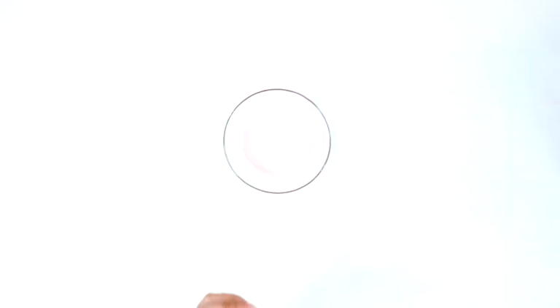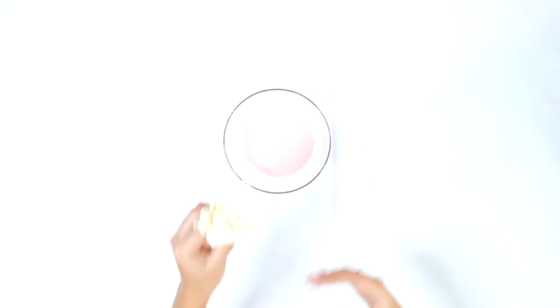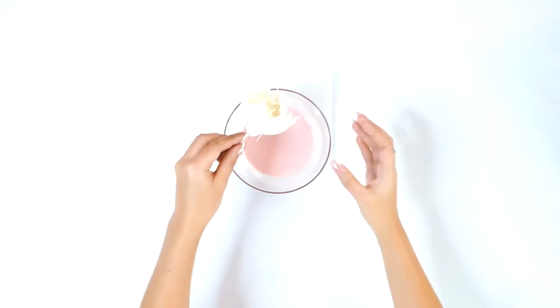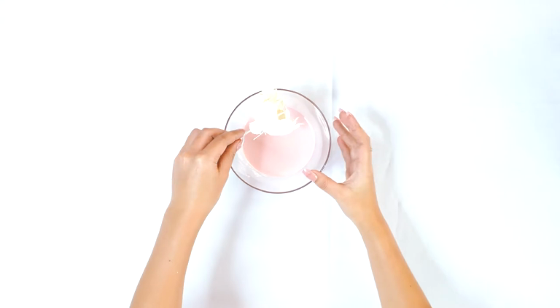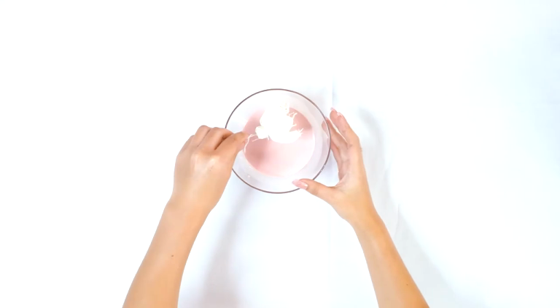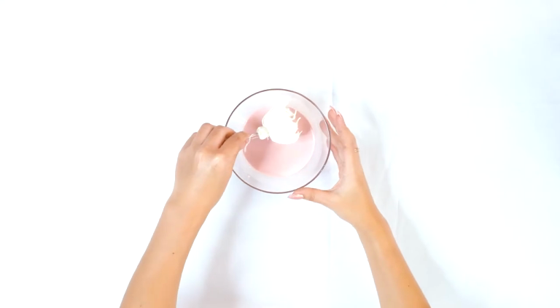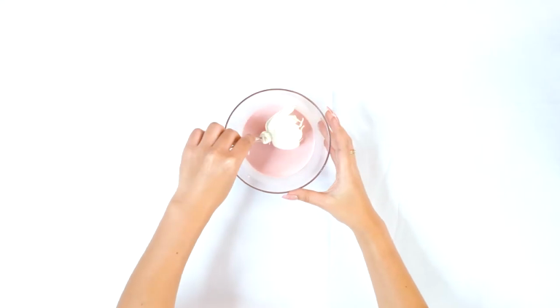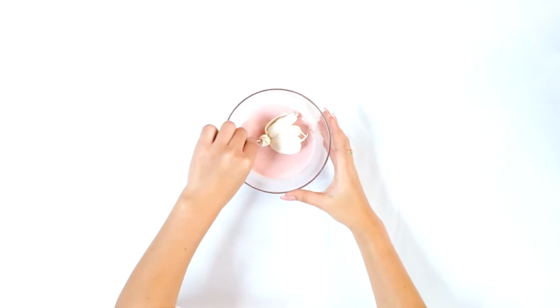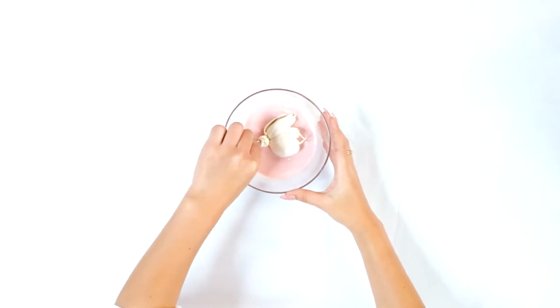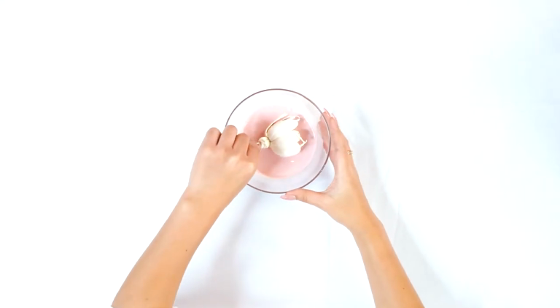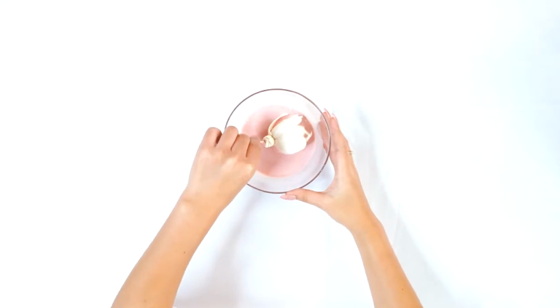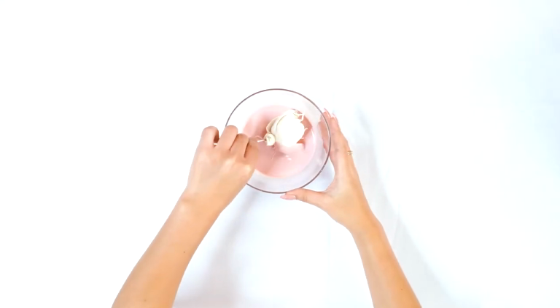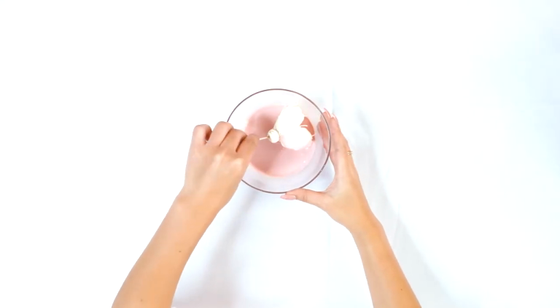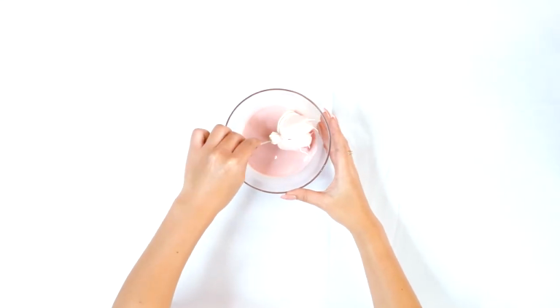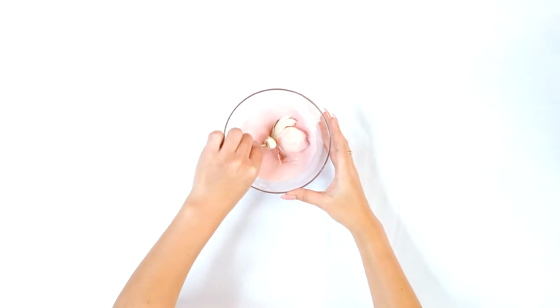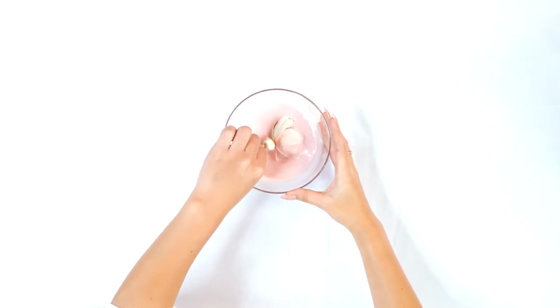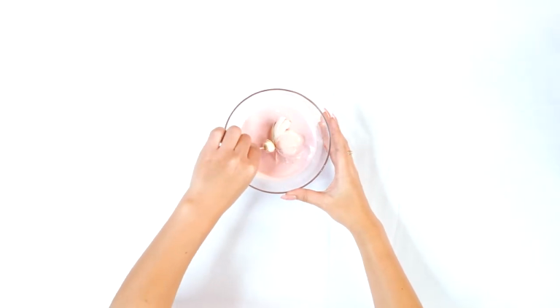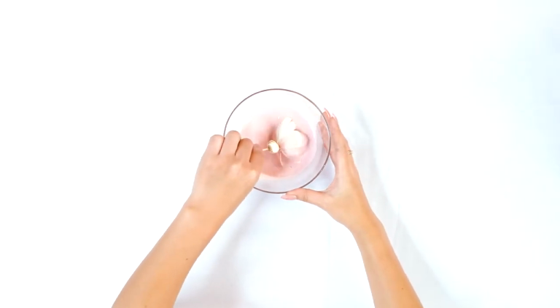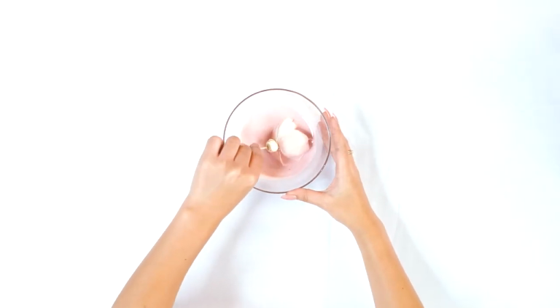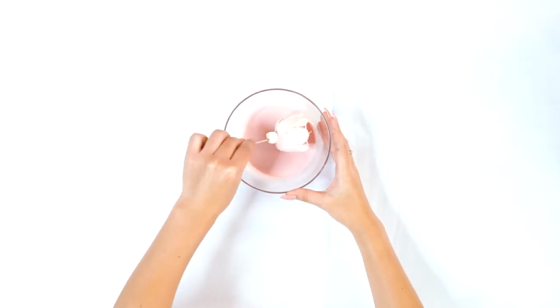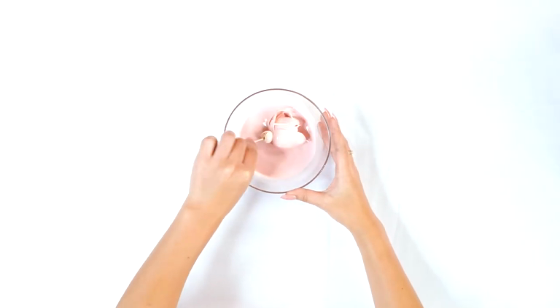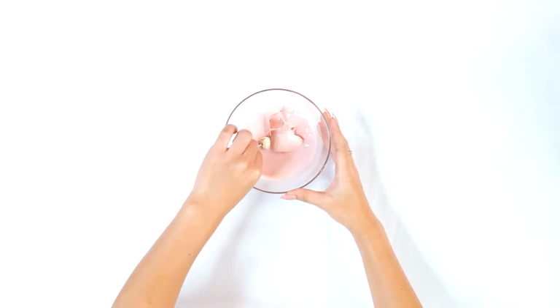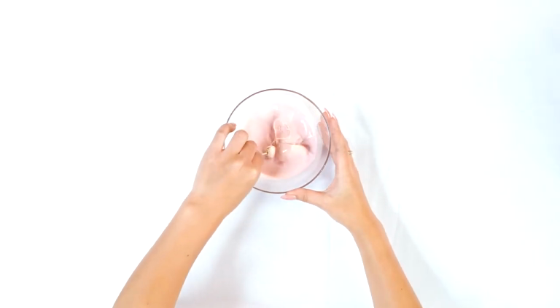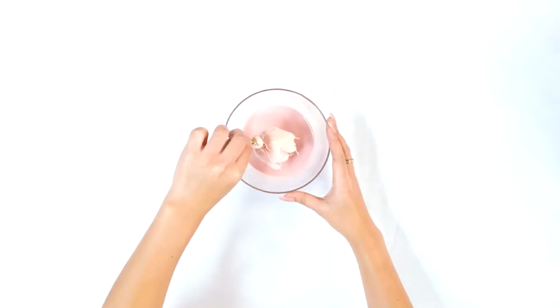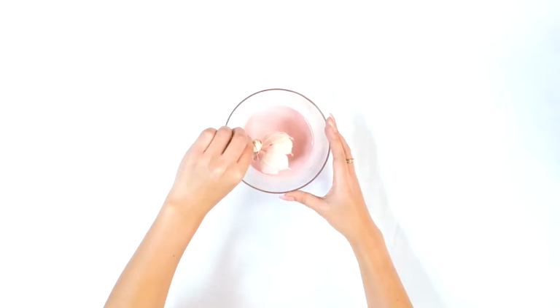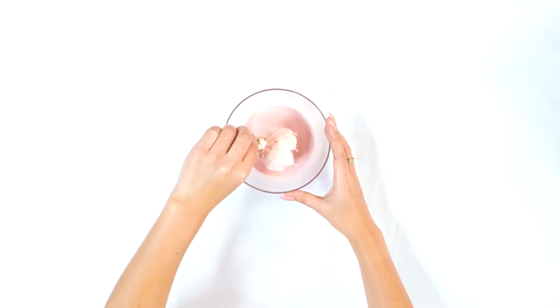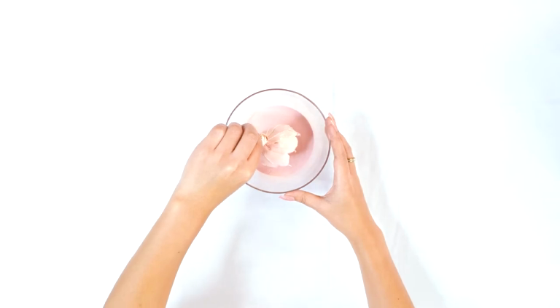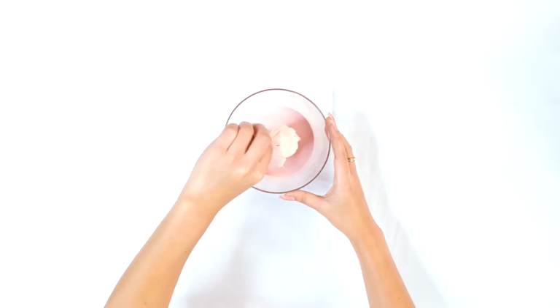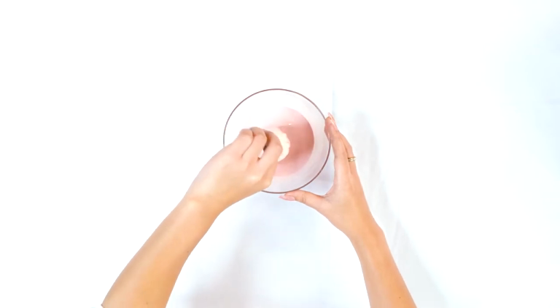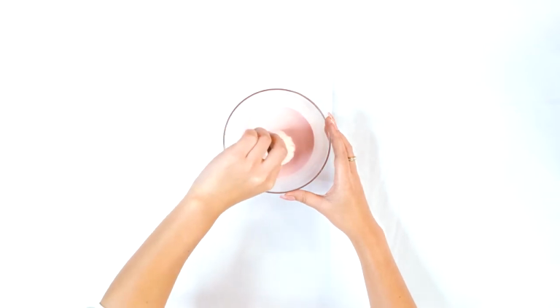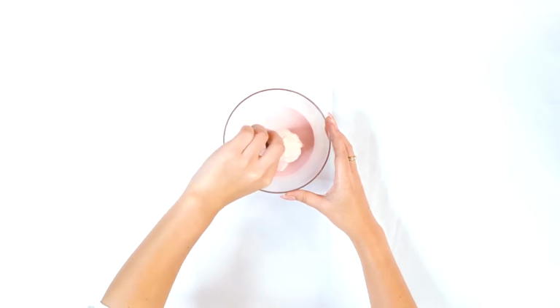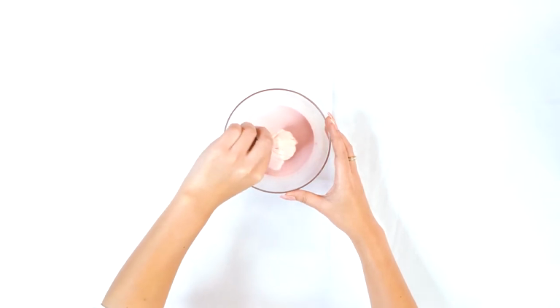In this video we're using a toothpick to go ahead and dye the flowers — it's just a little bit cleaner. You can wear gloves, you can do it without gloves, whatever you prefer.